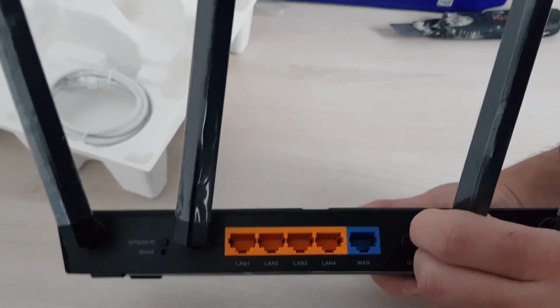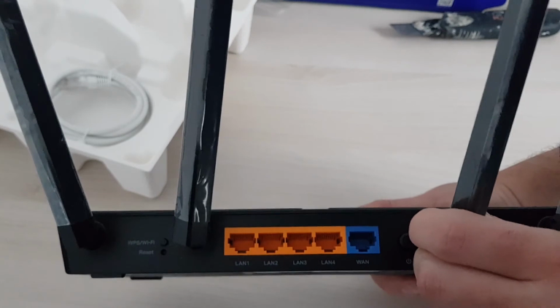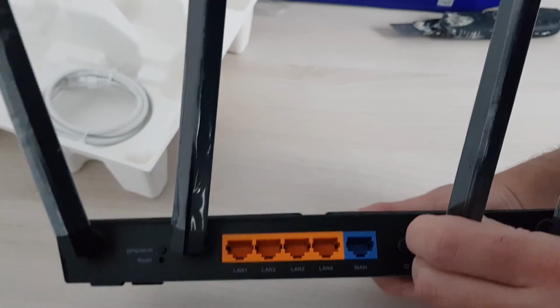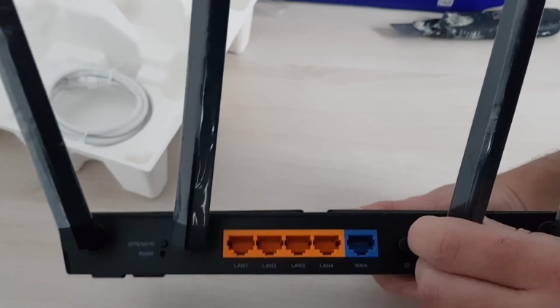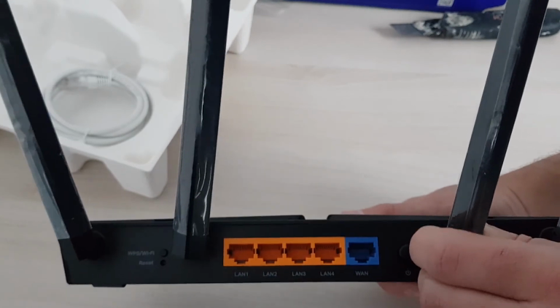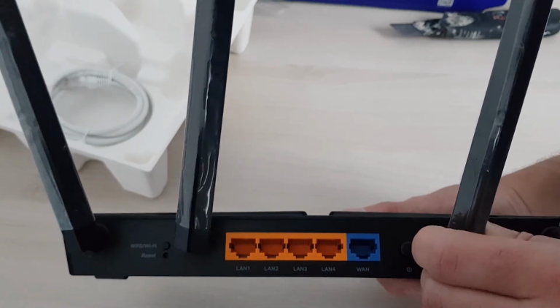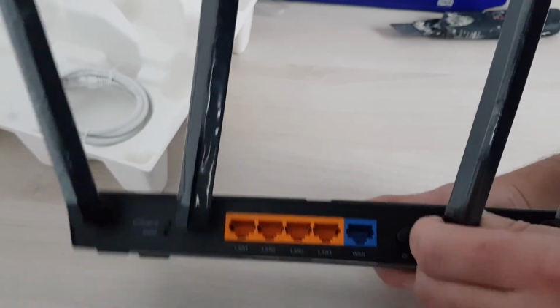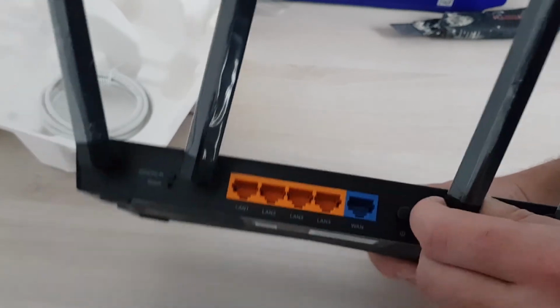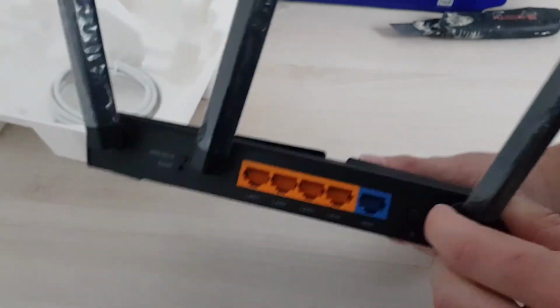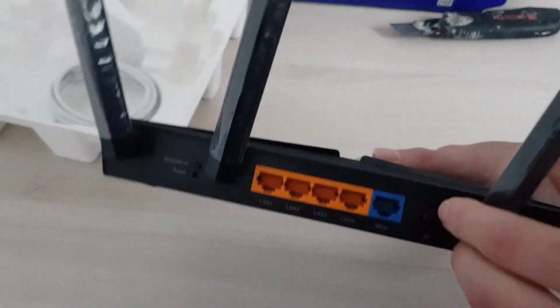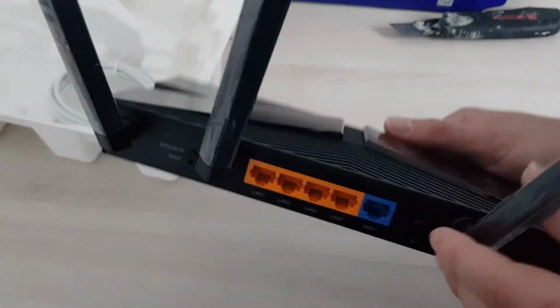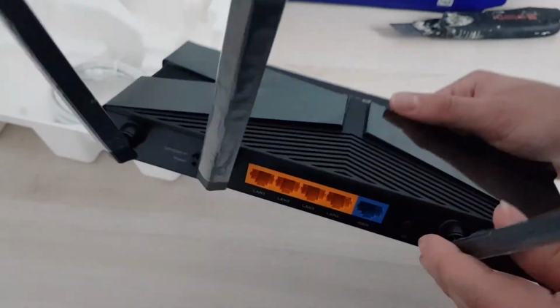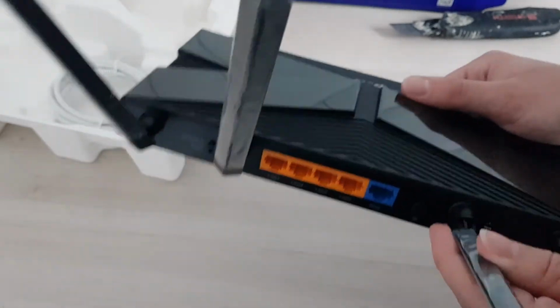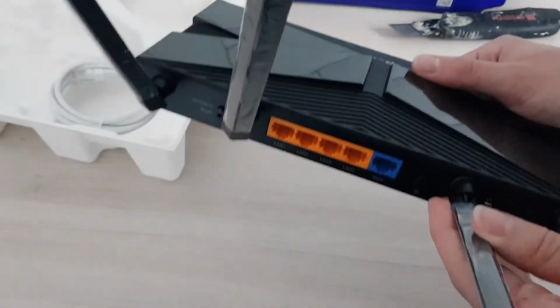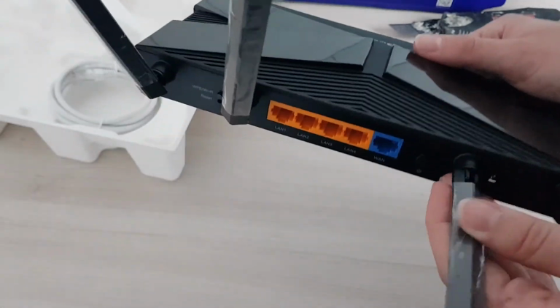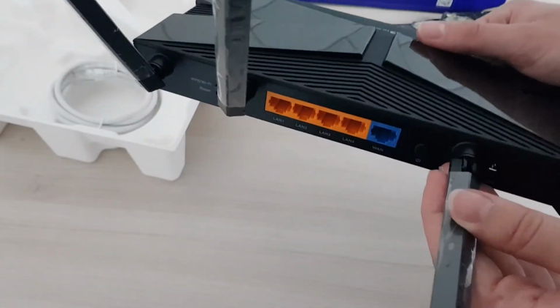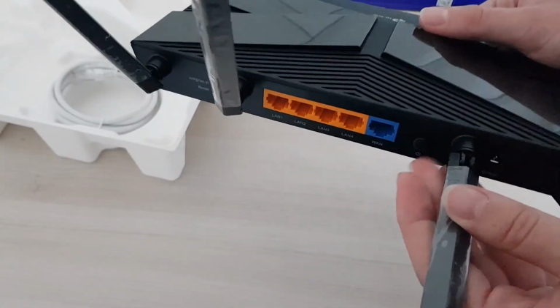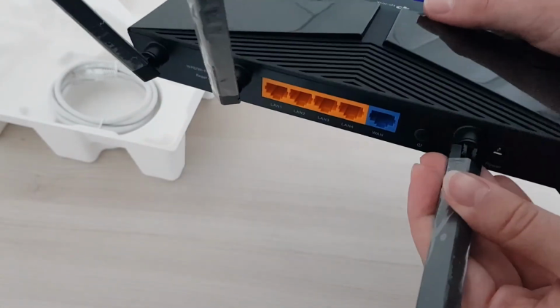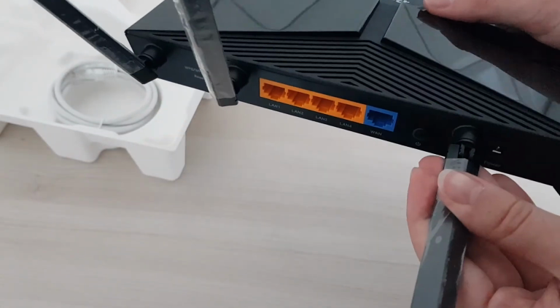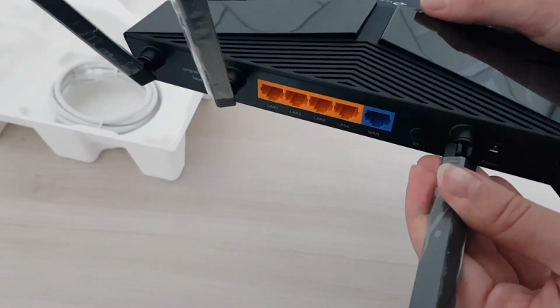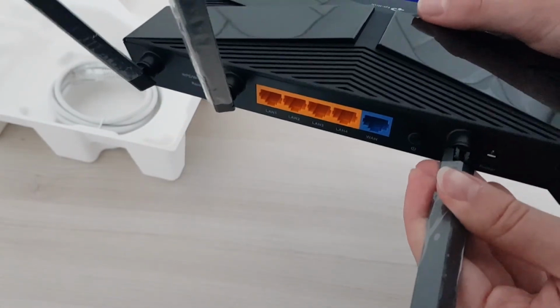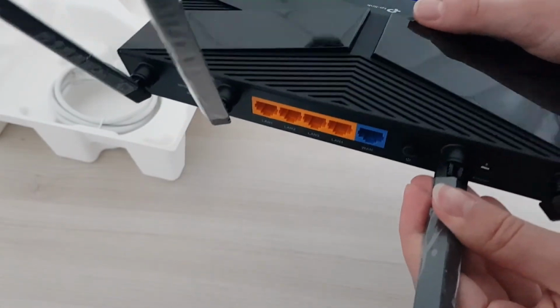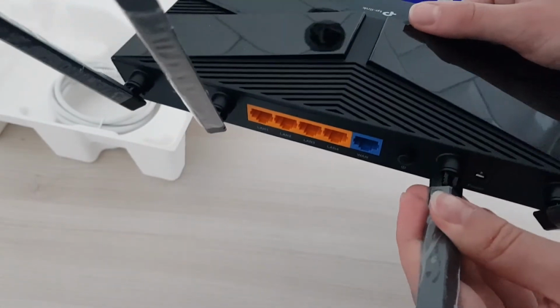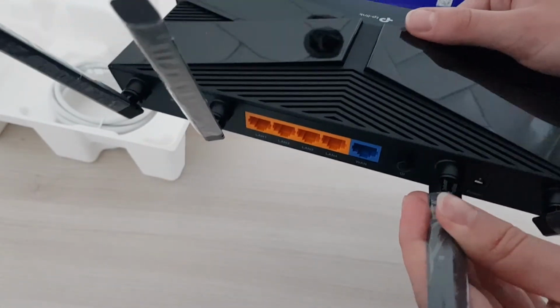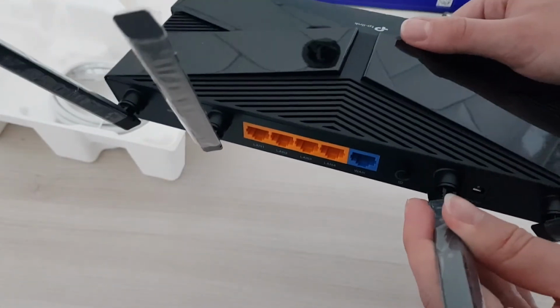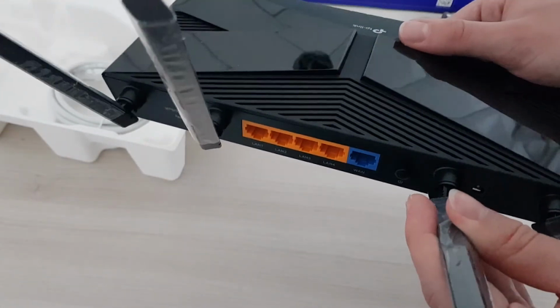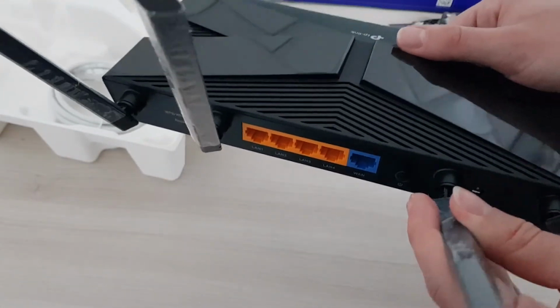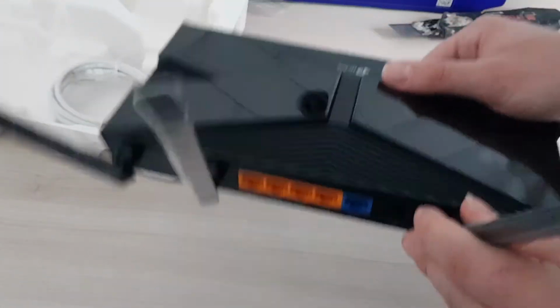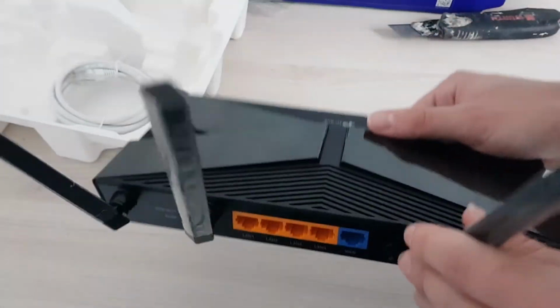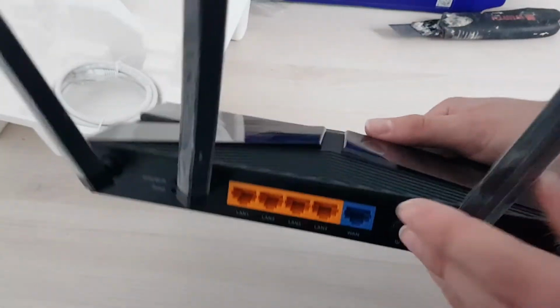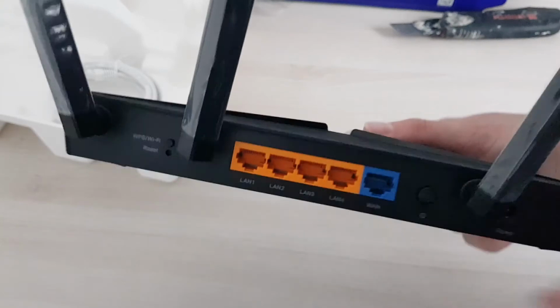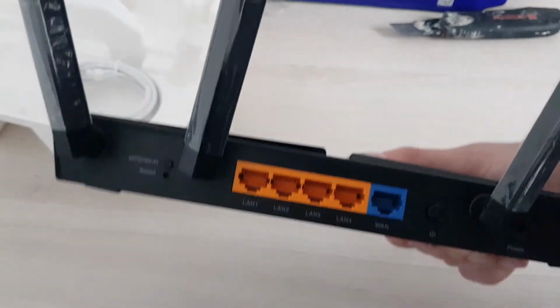The 4 antennas — they don't really seem to be removable. Yeah, they're not removable.